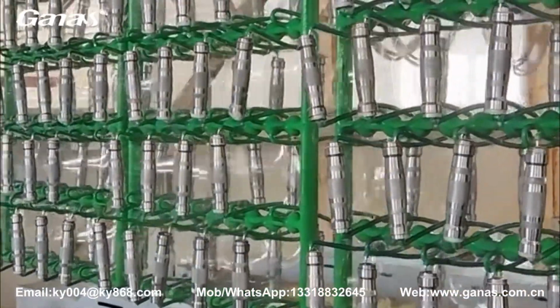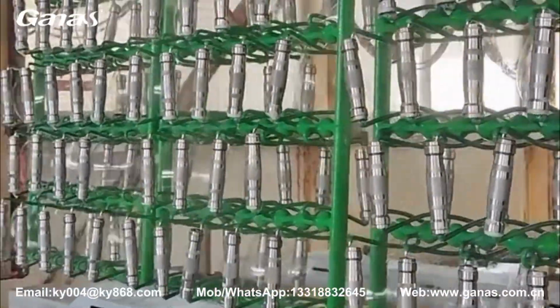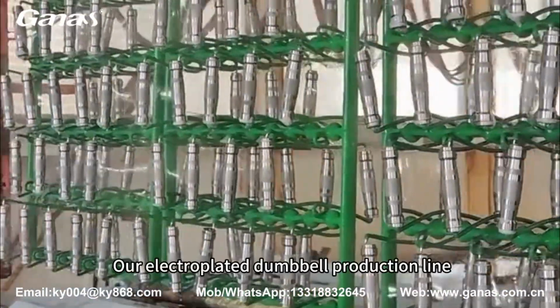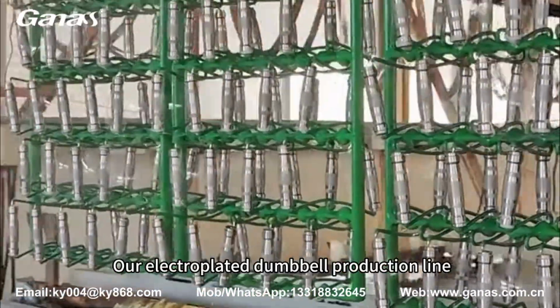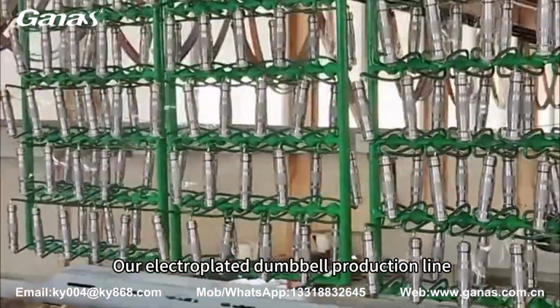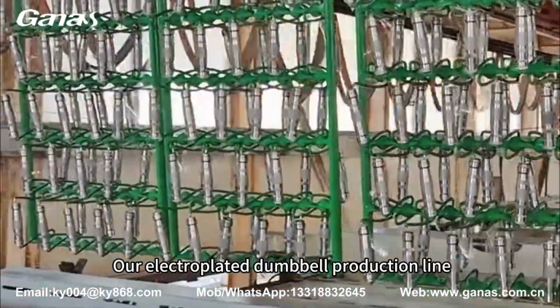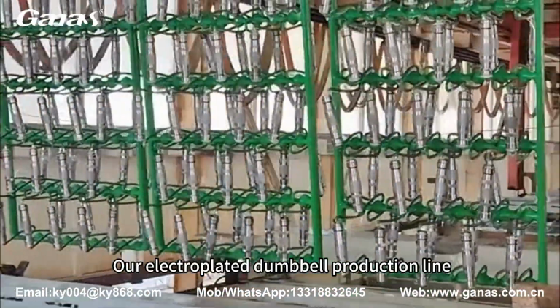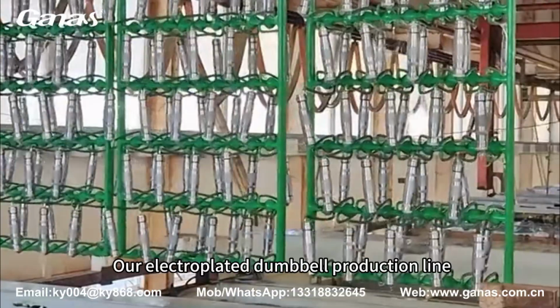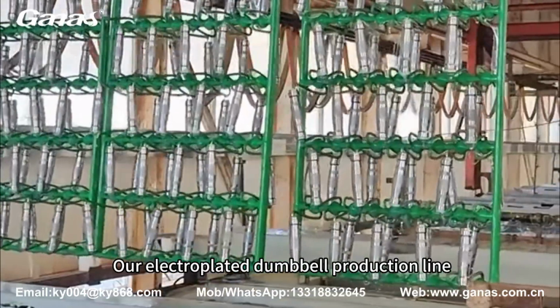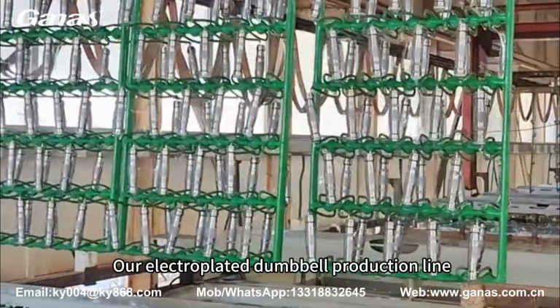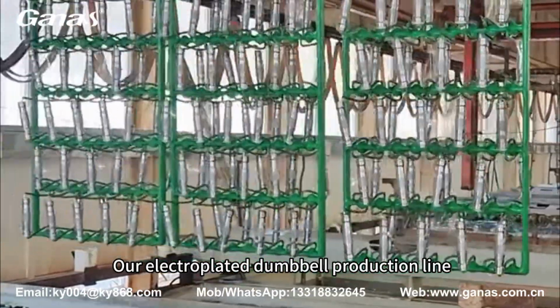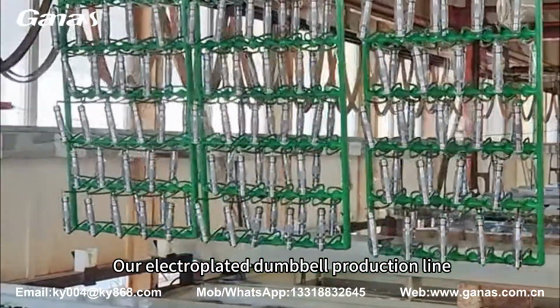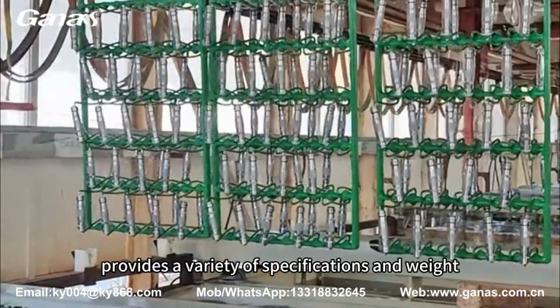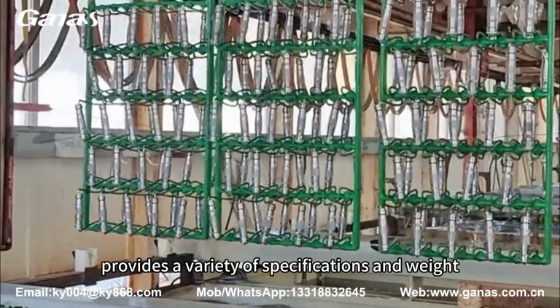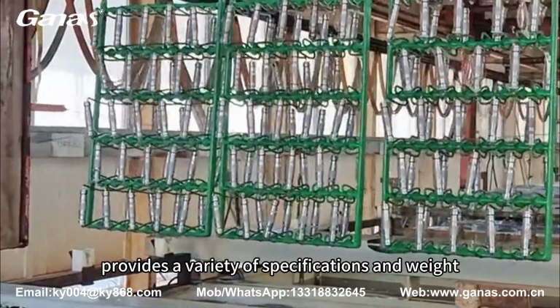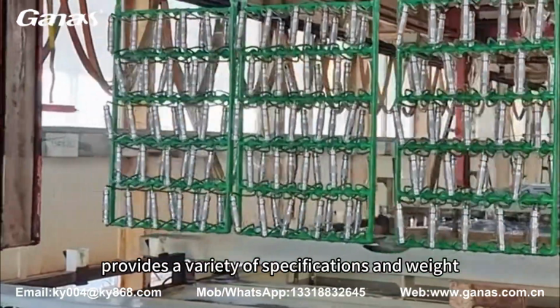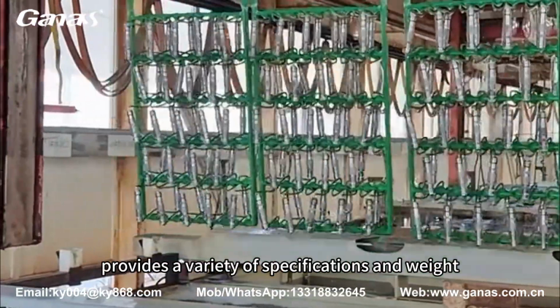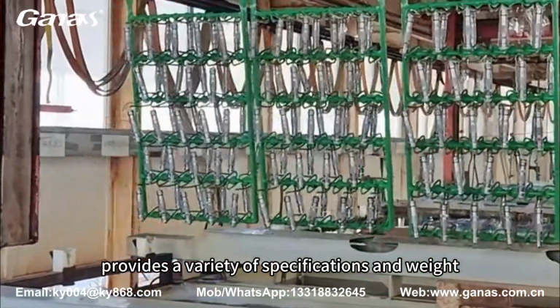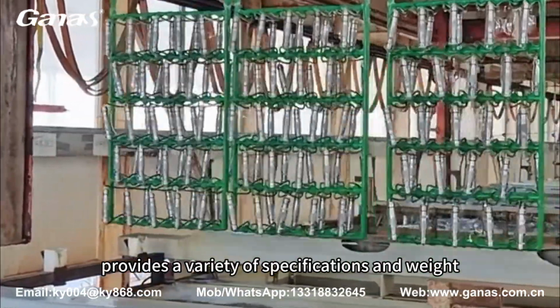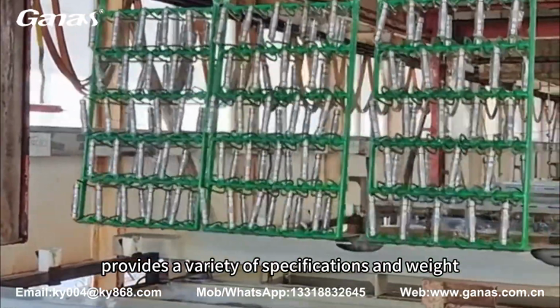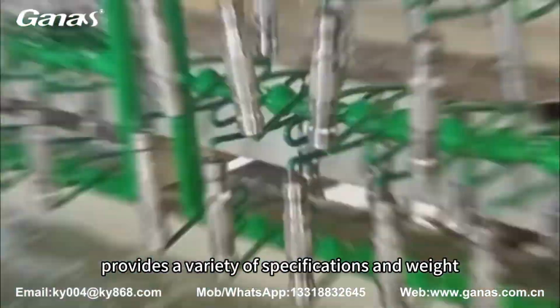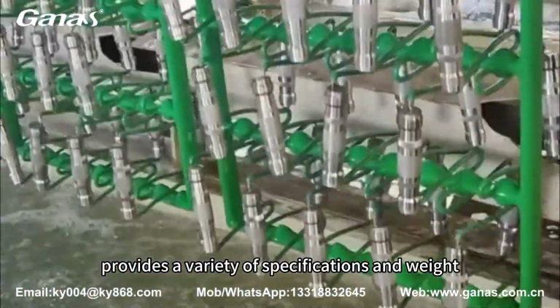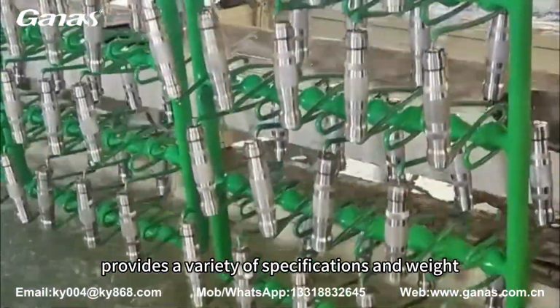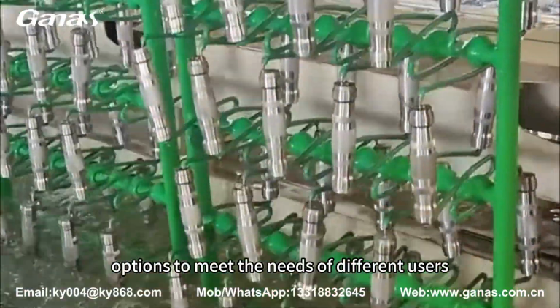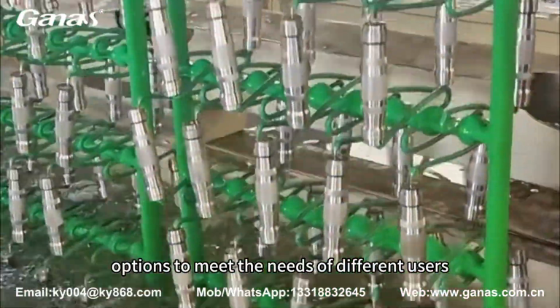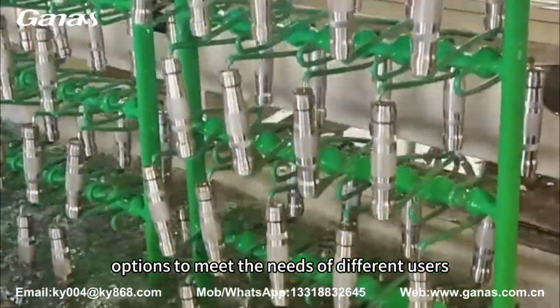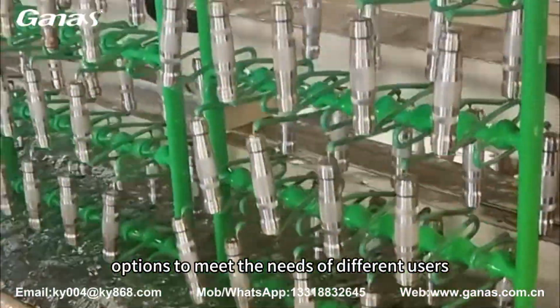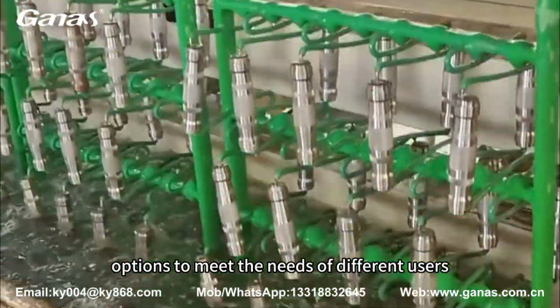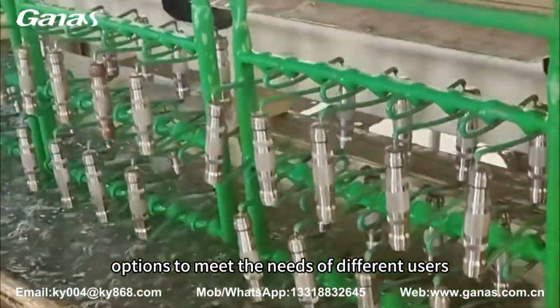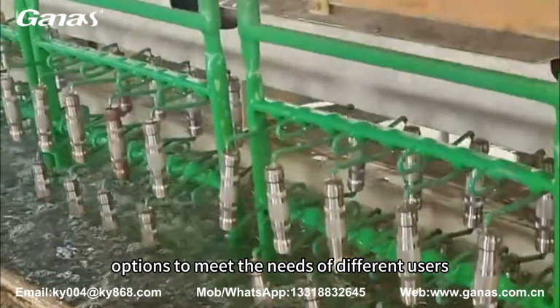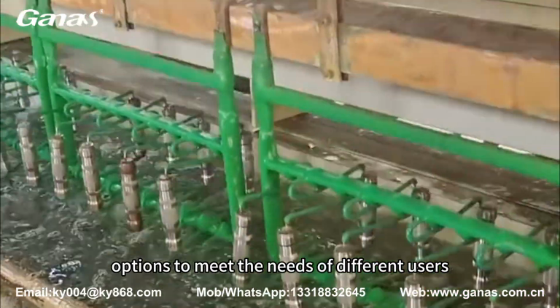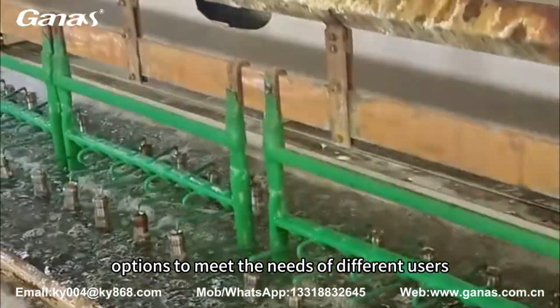Our electroplated dumbbell production line provides a variety of specifications and weight options to meet the needs of different users.